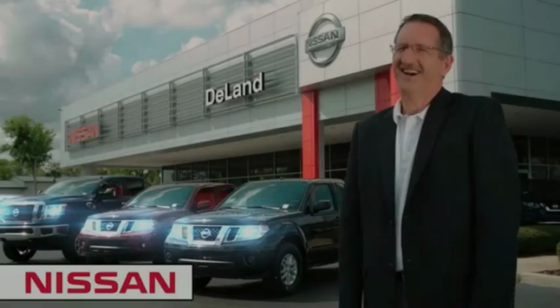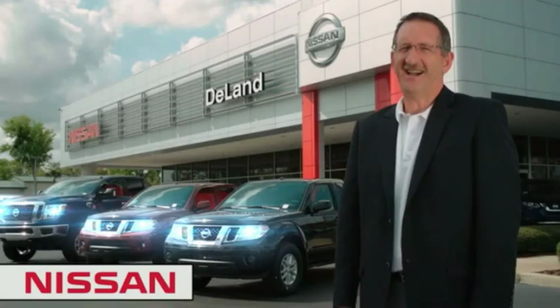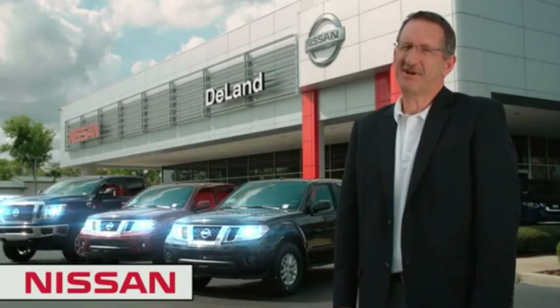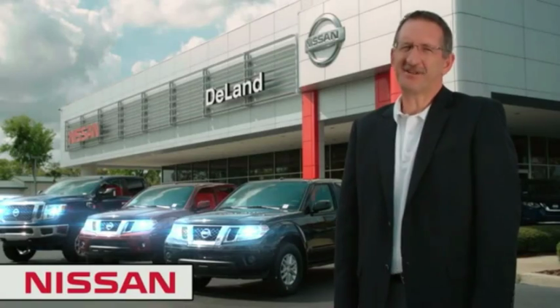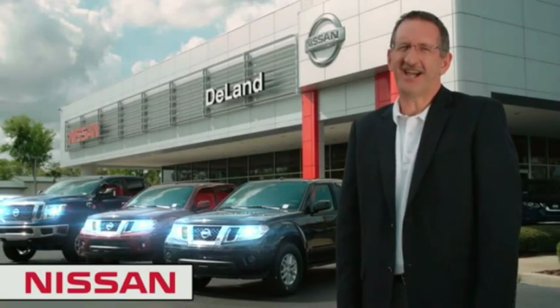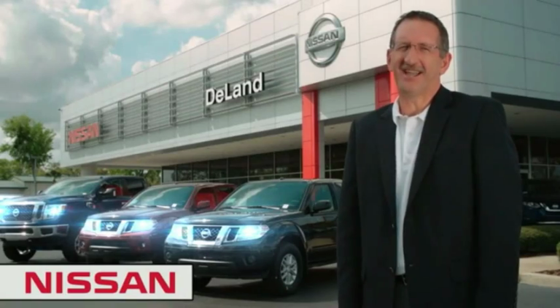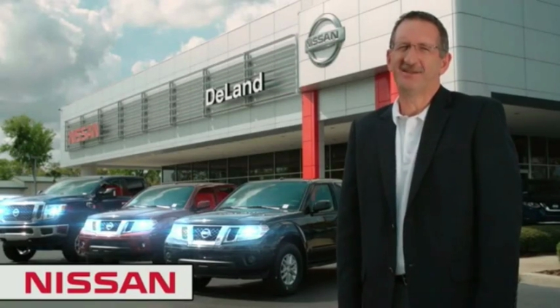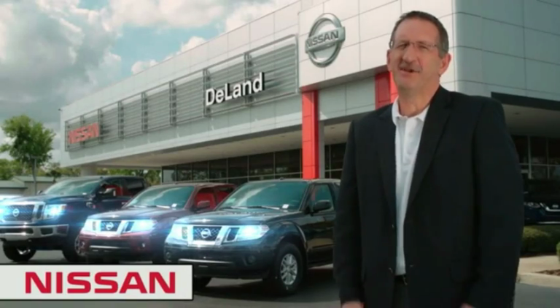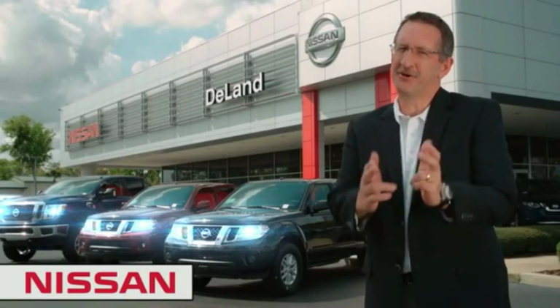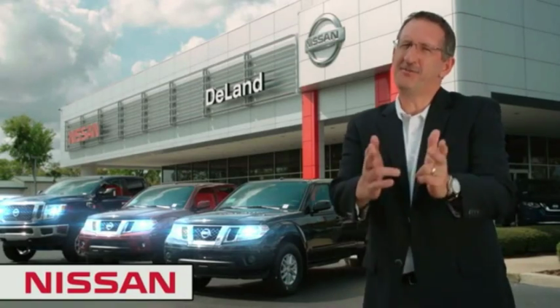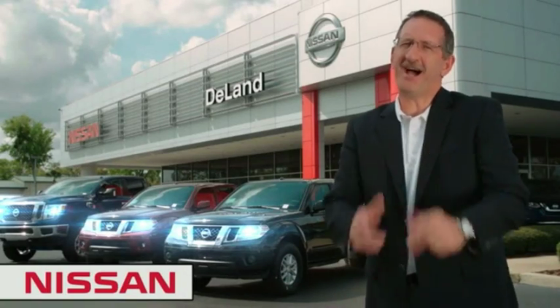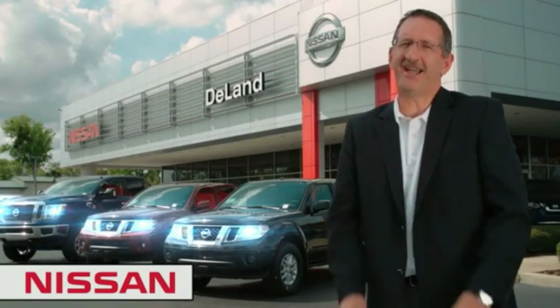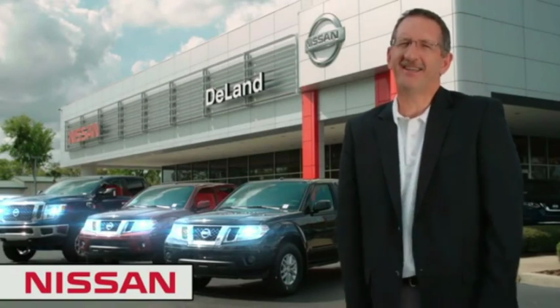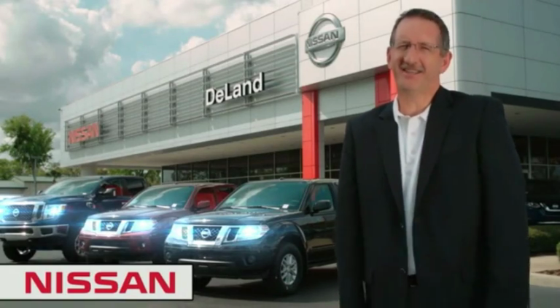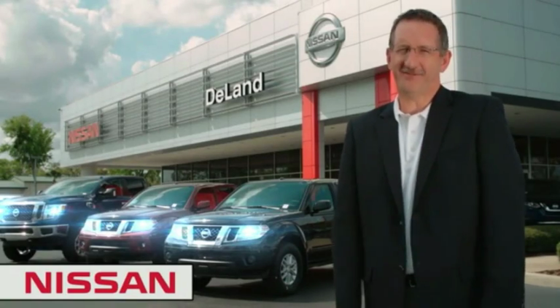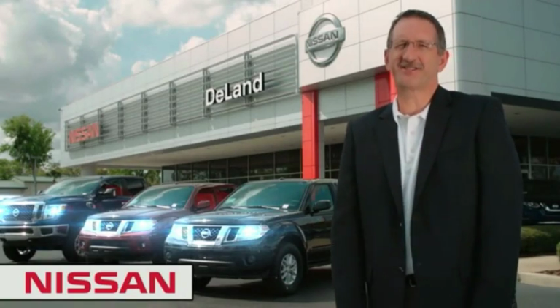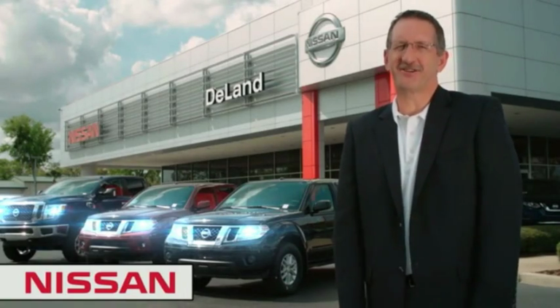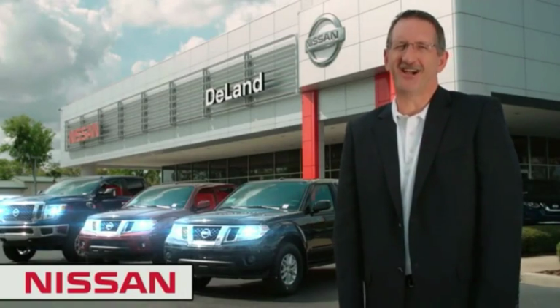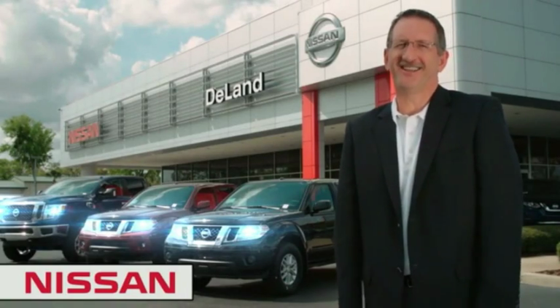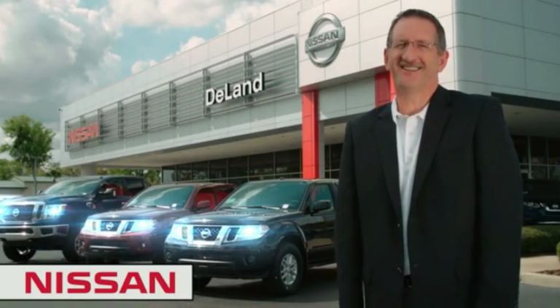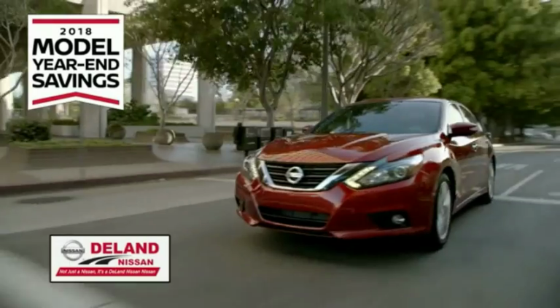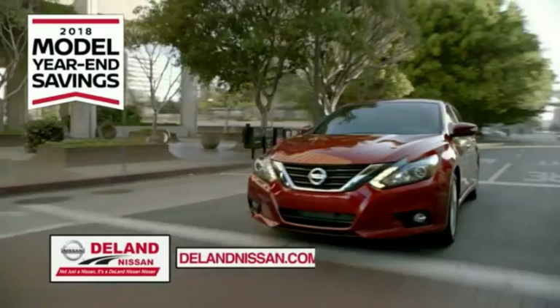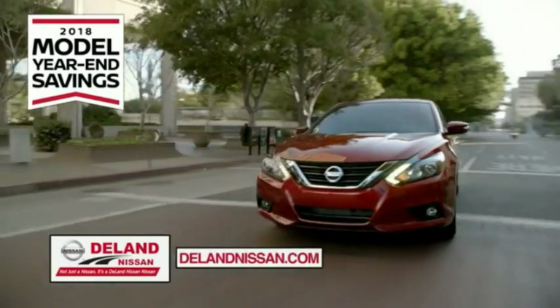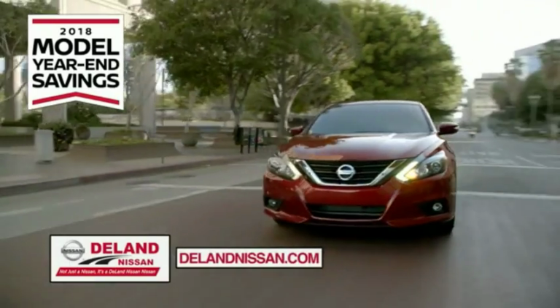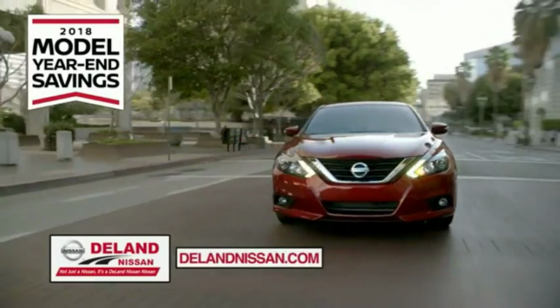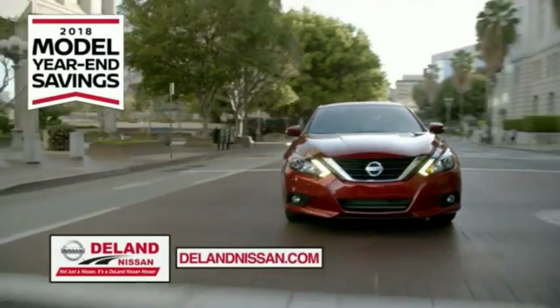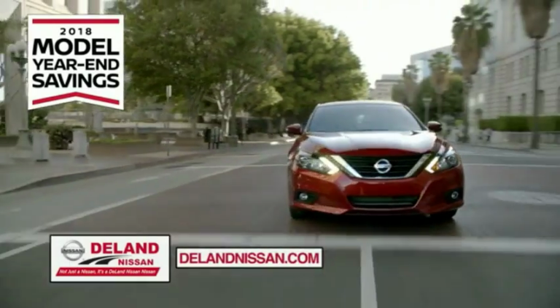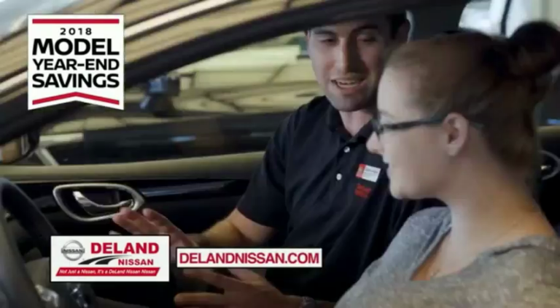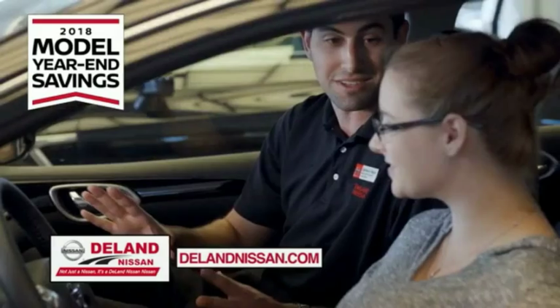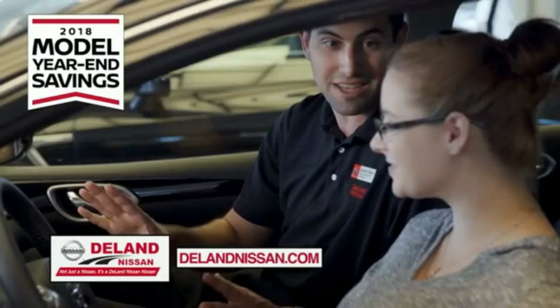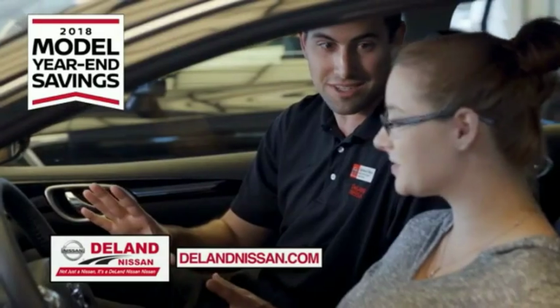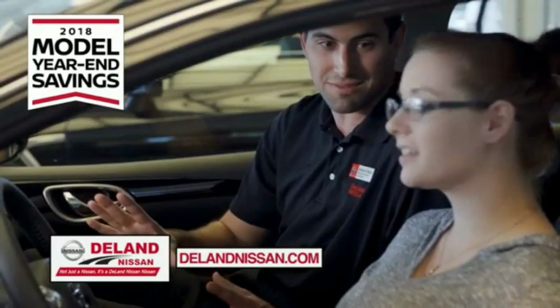I'm Kurt Nine. Before you buy, give us a try.